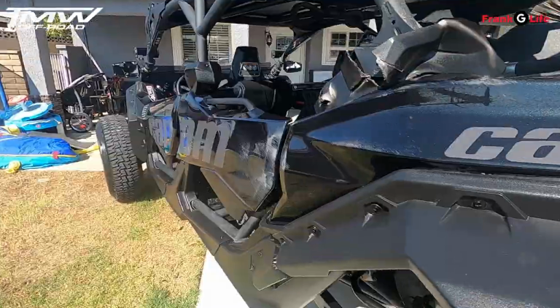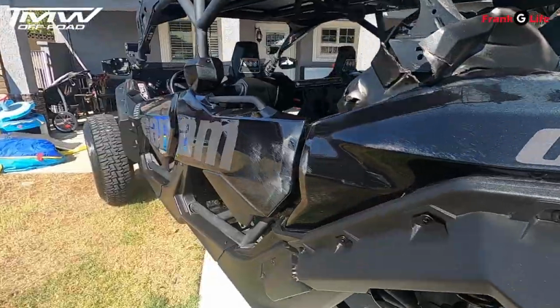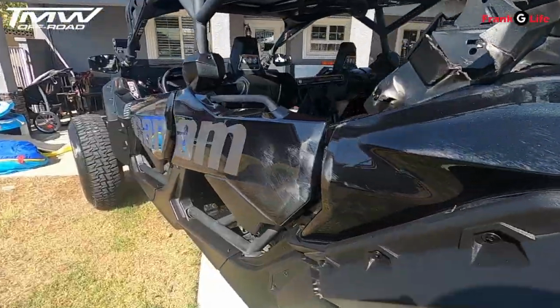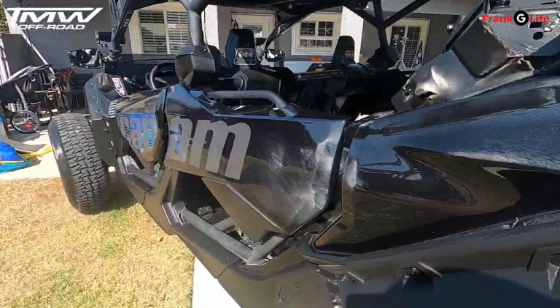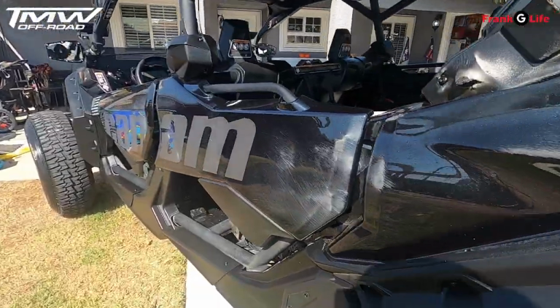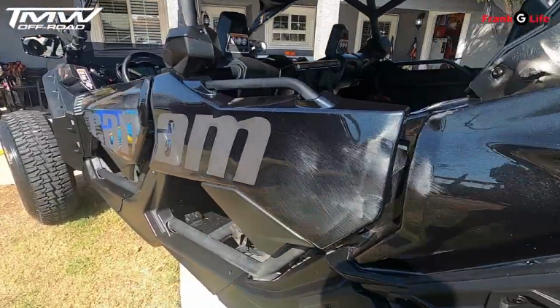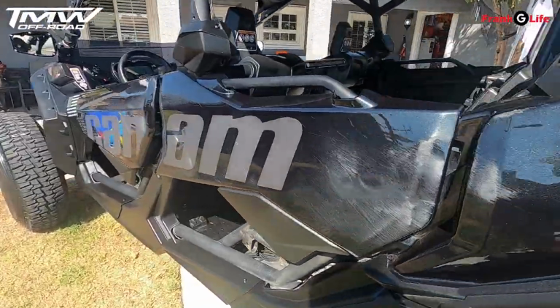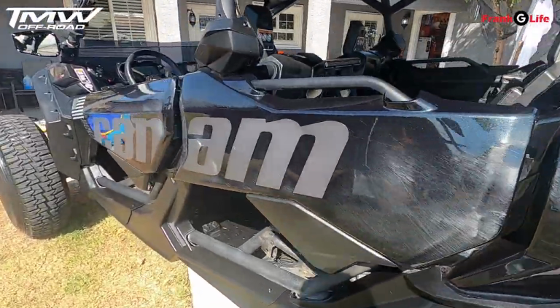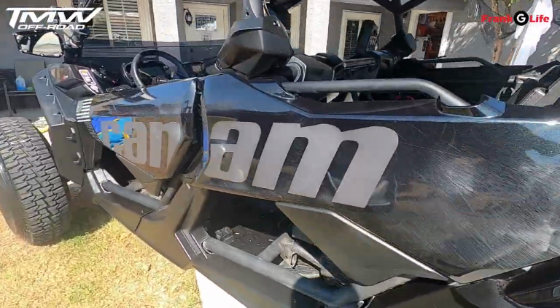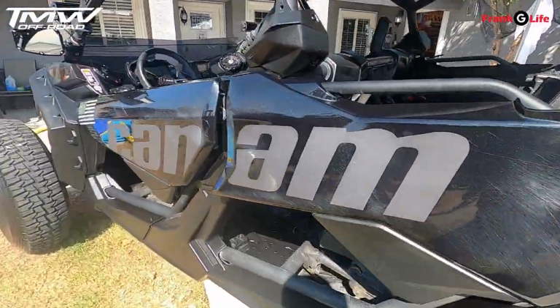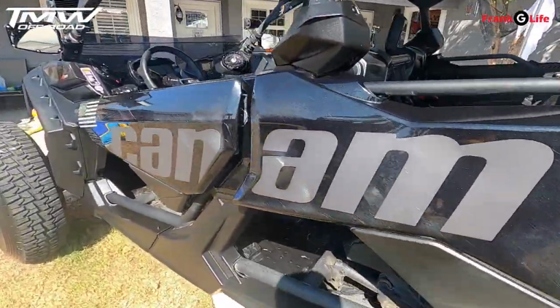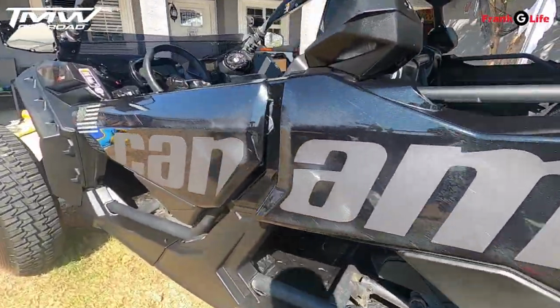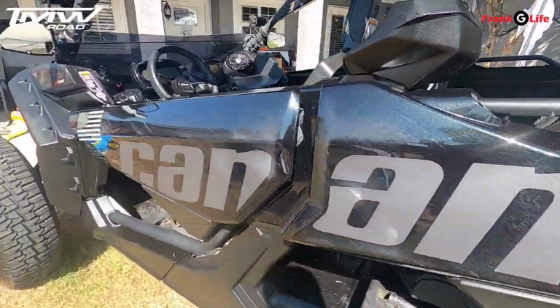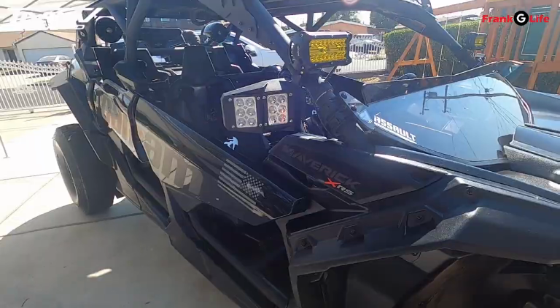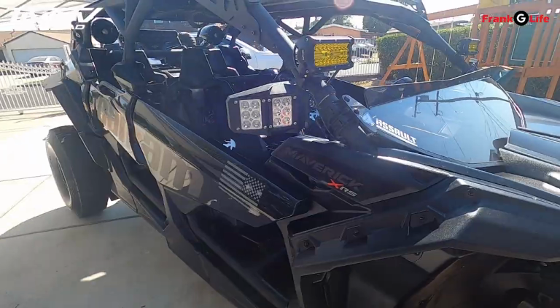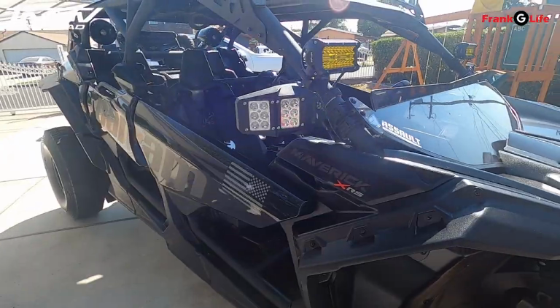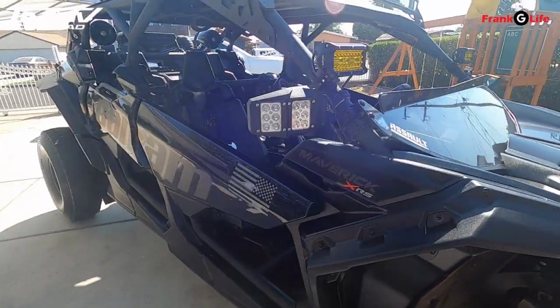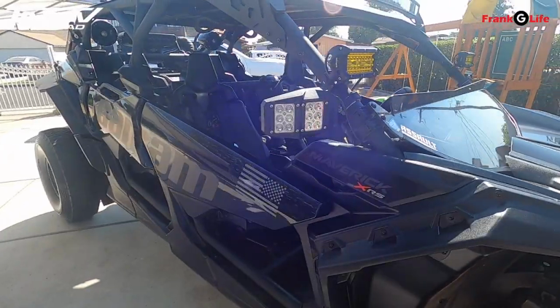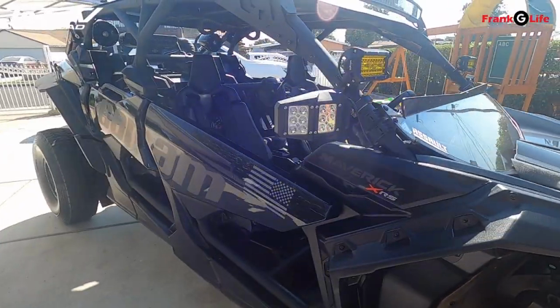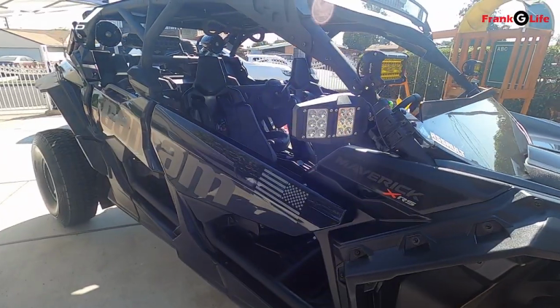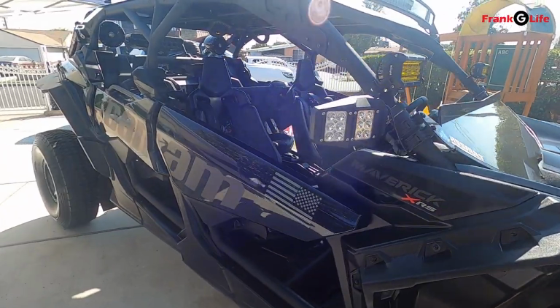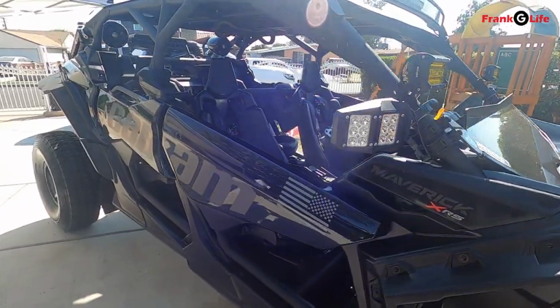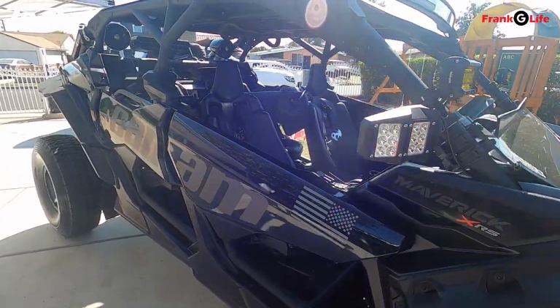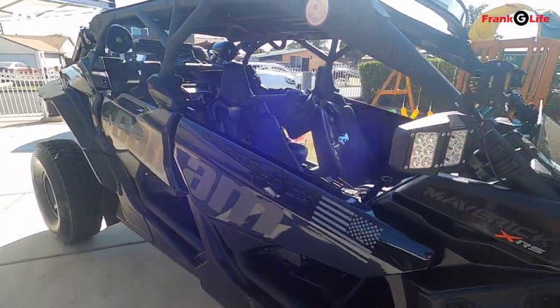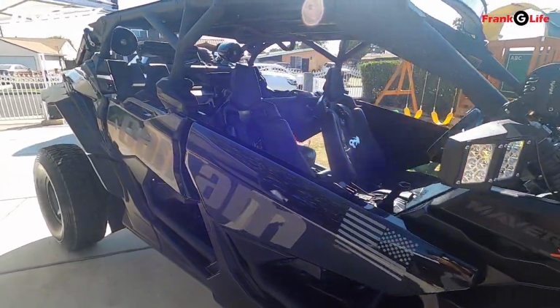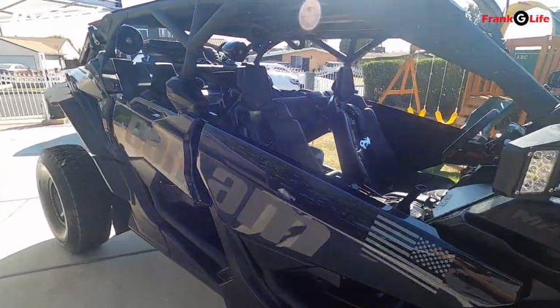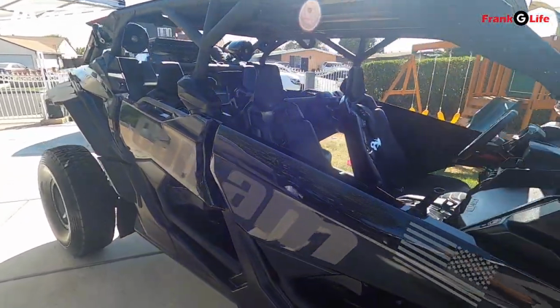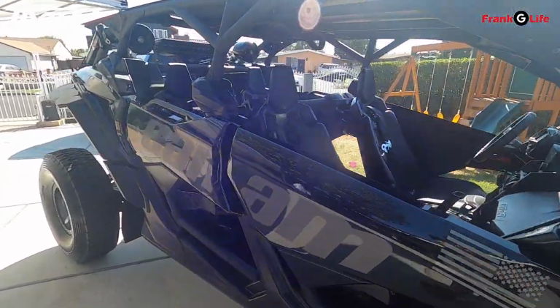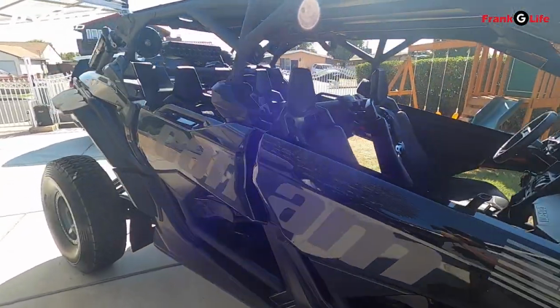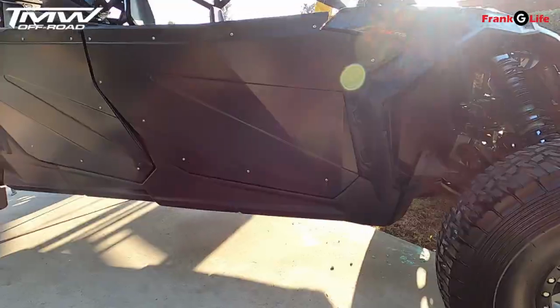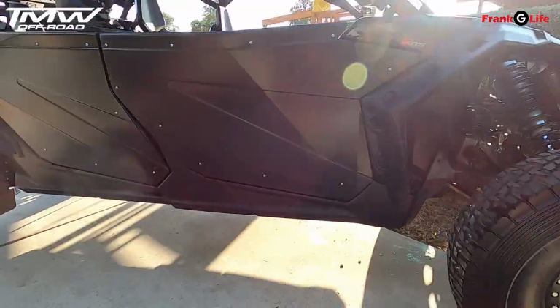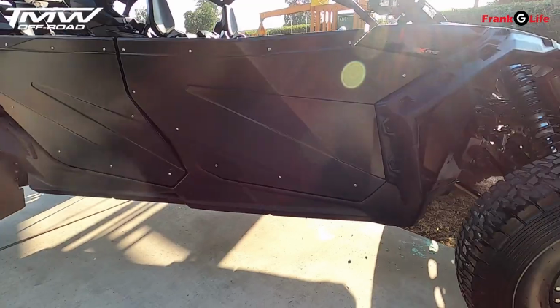Alright guys, I'm going to show you guys how to turn your doors from this to this.